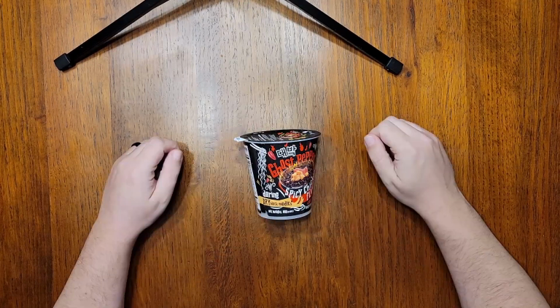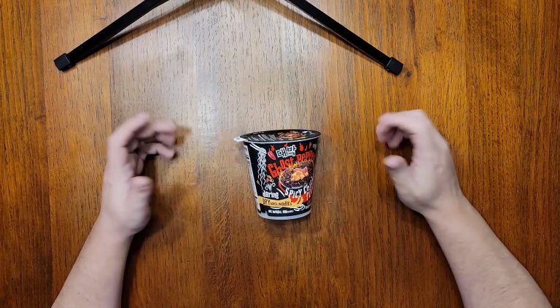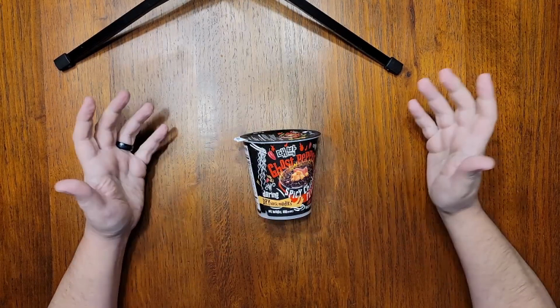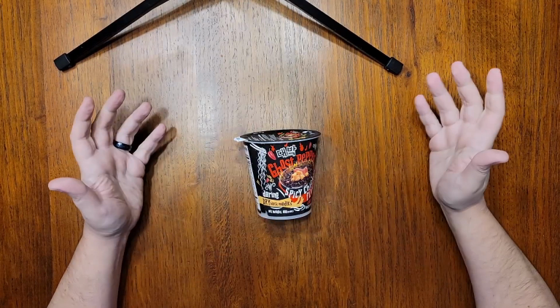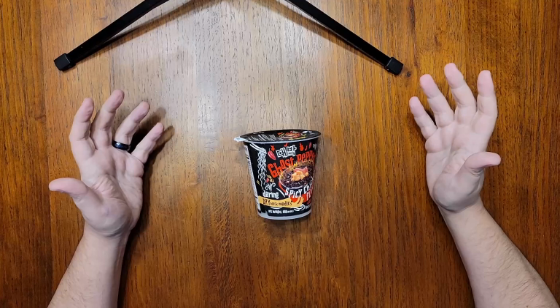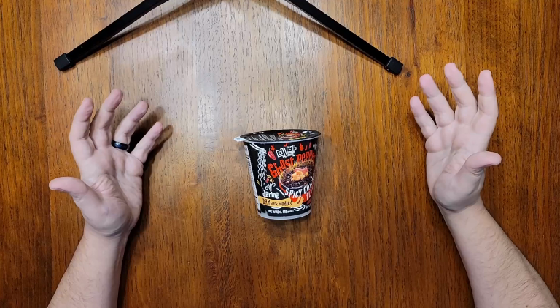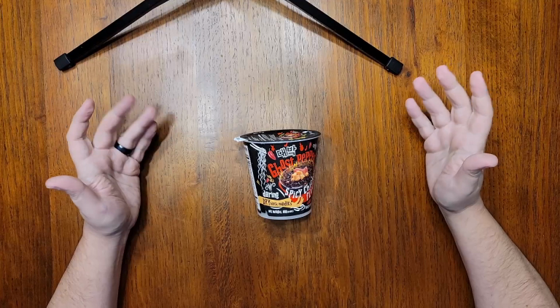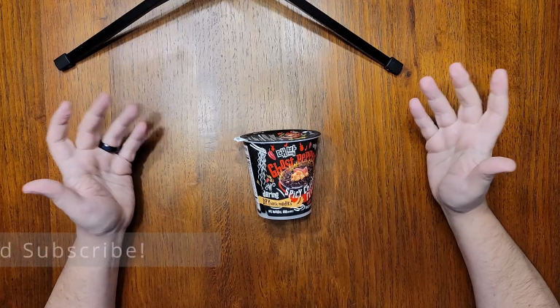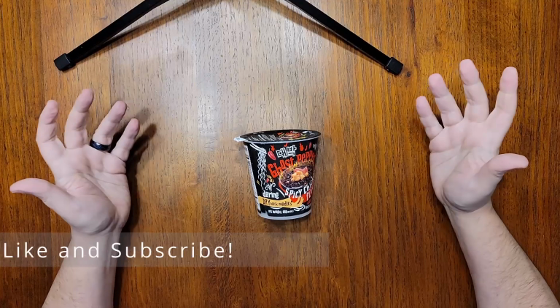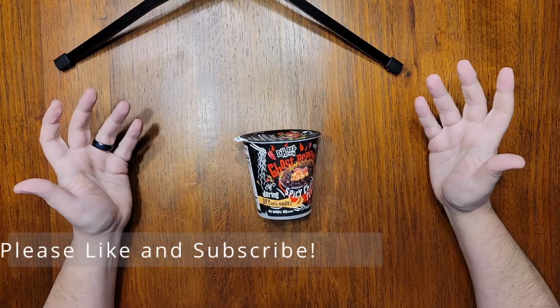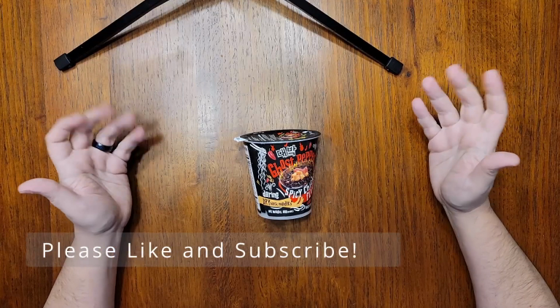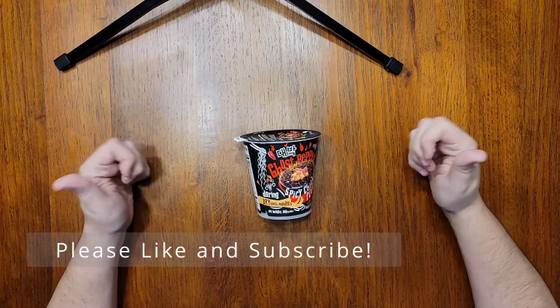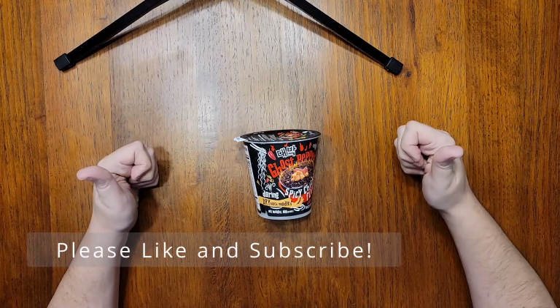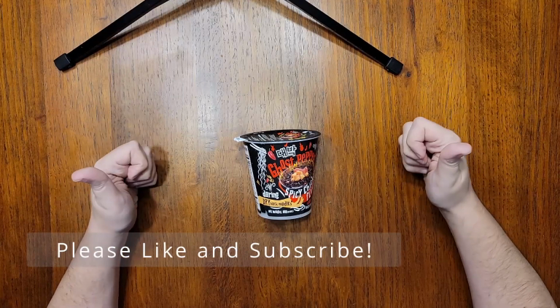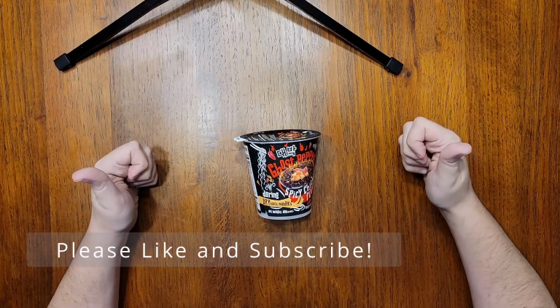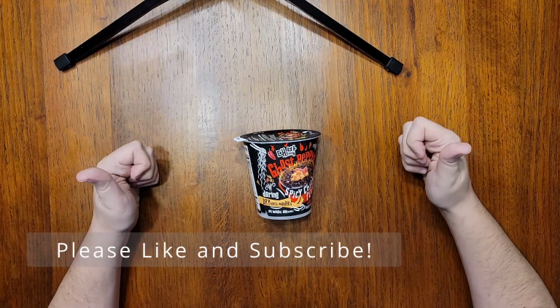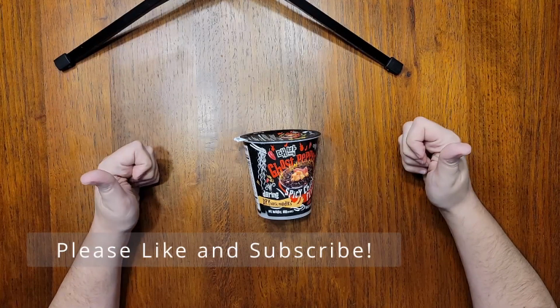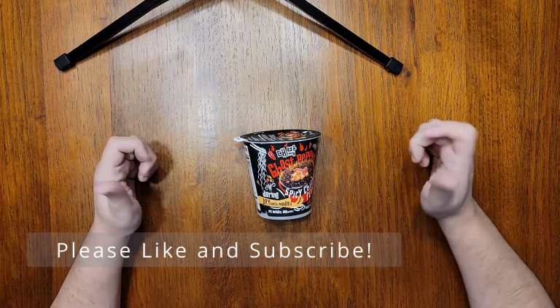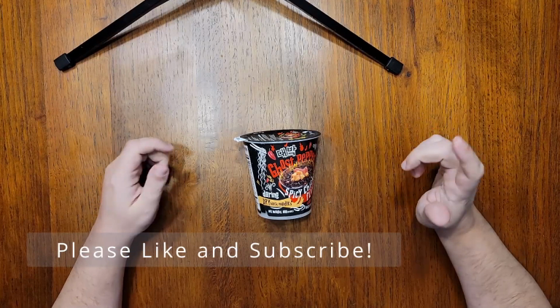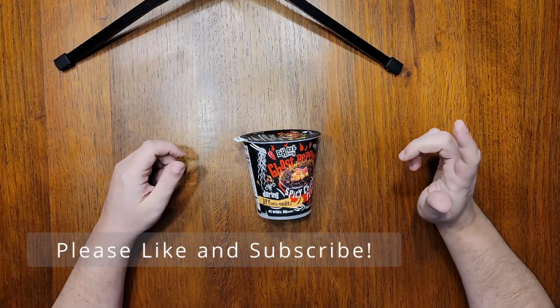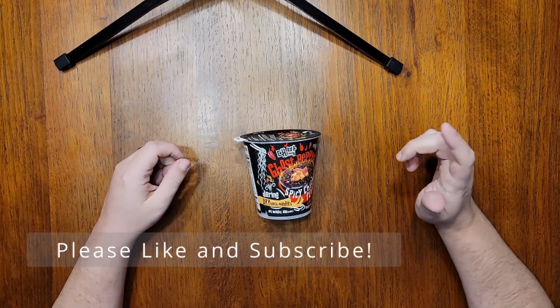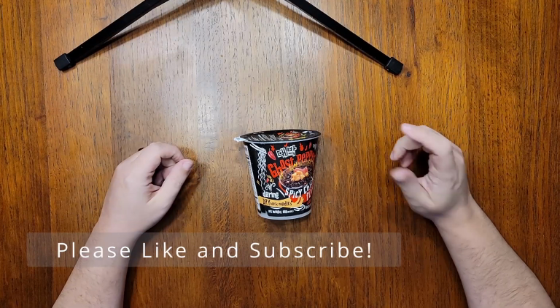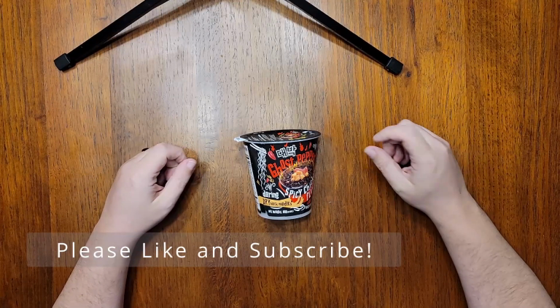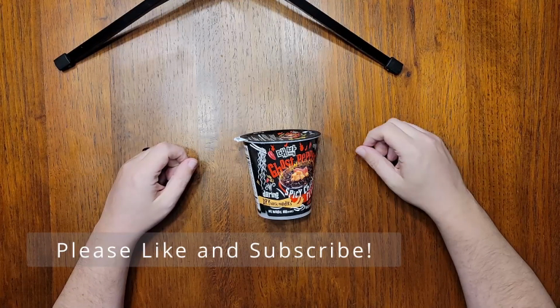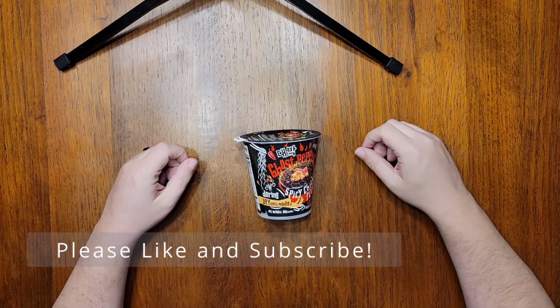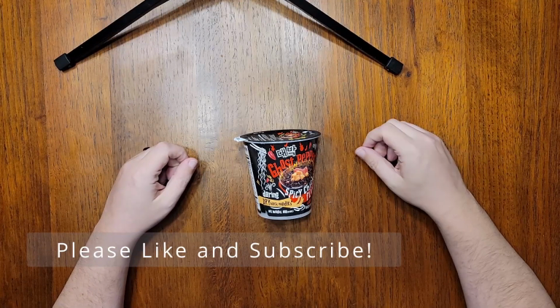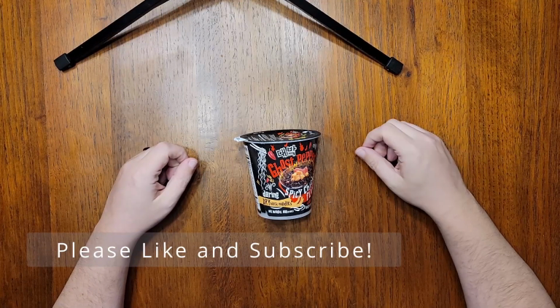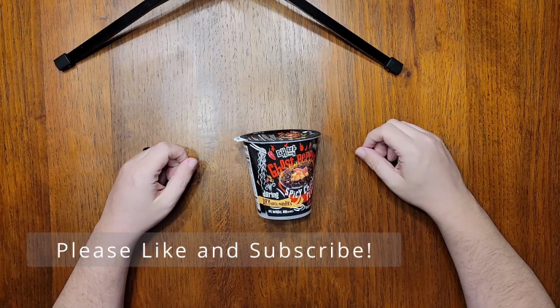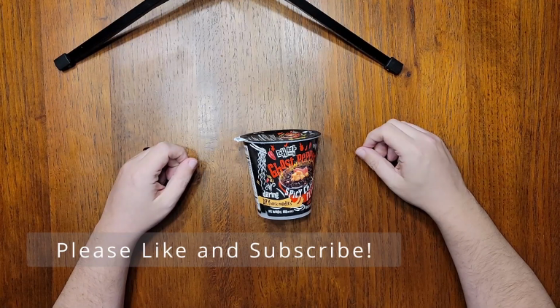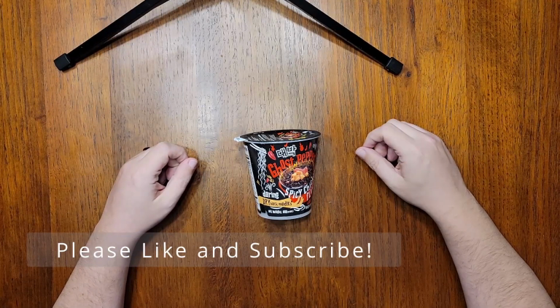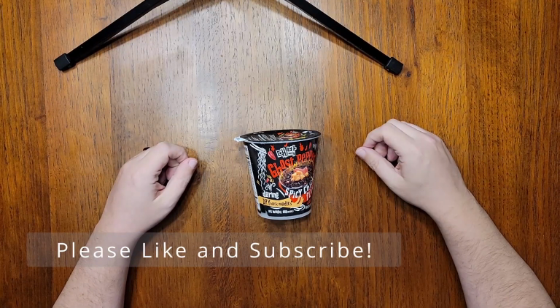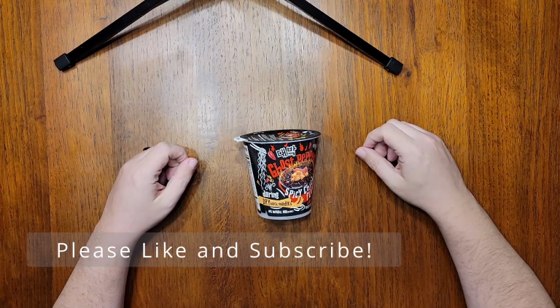Before we get started, please give this video a thumbs up and subscribe to the channel if you enjoy these in-depth reviews.